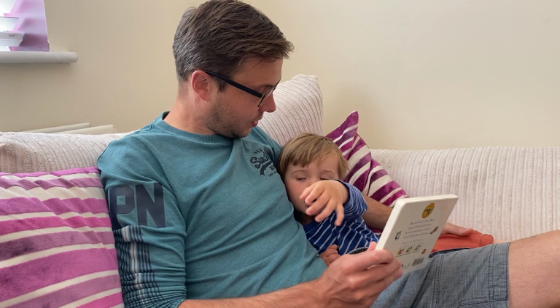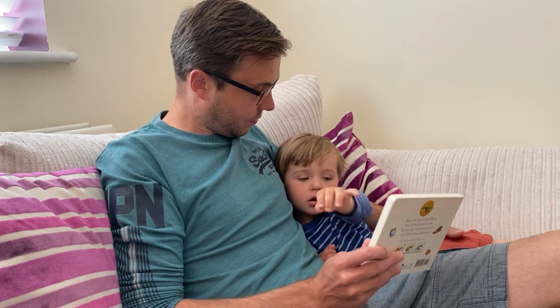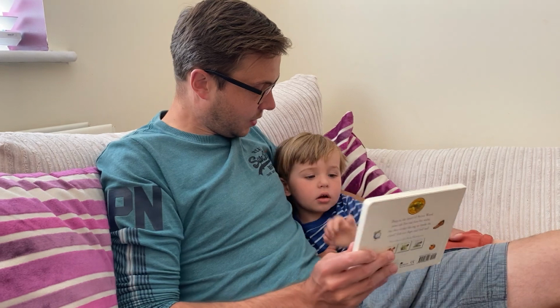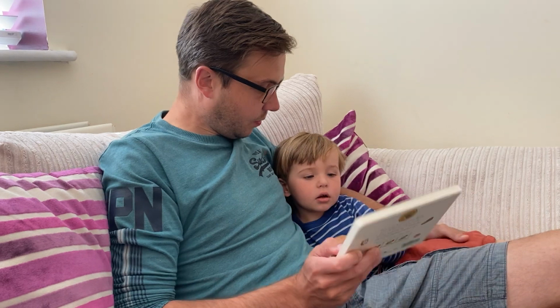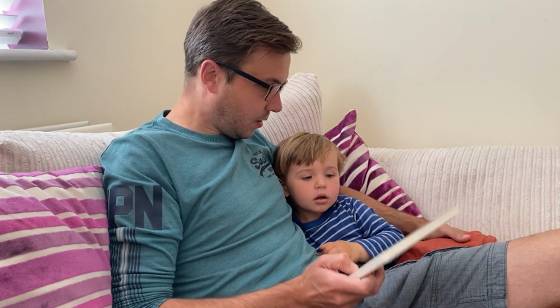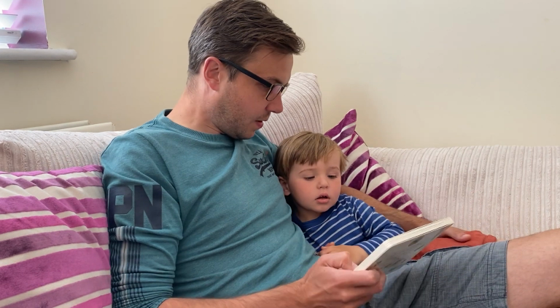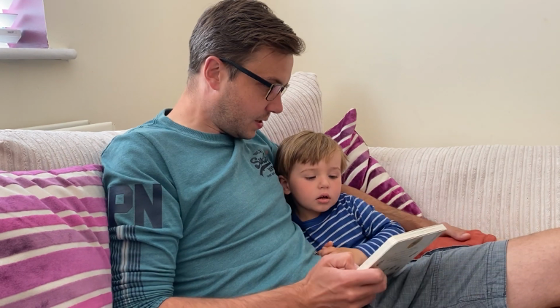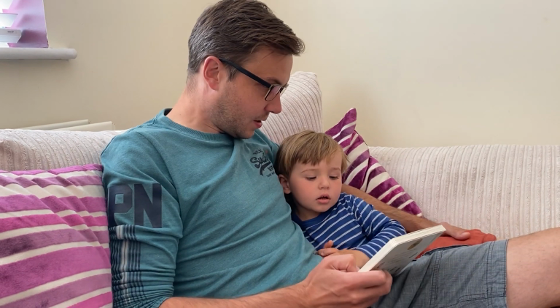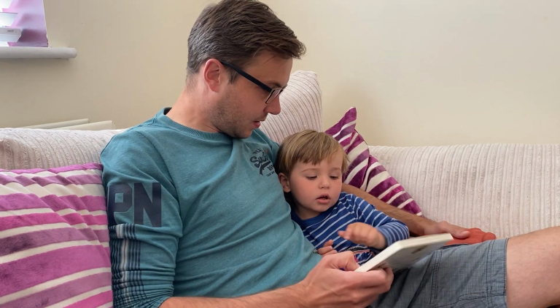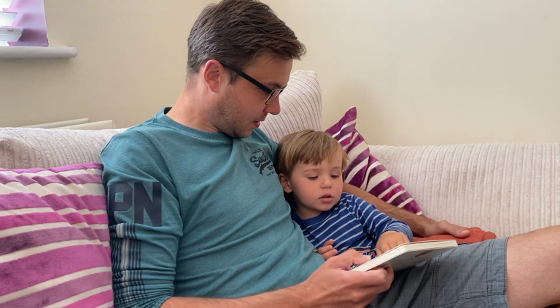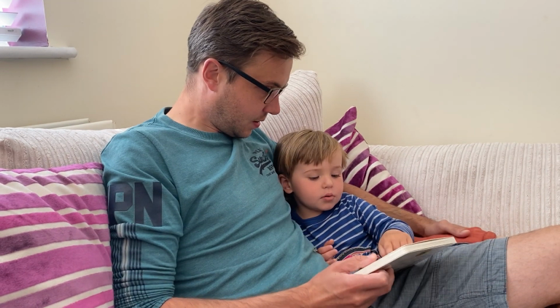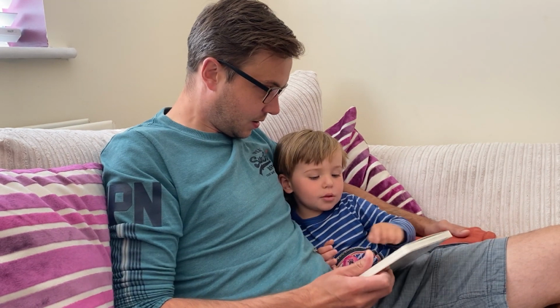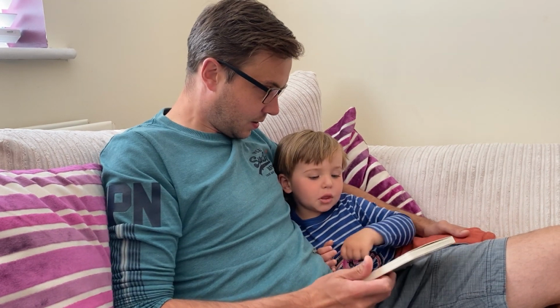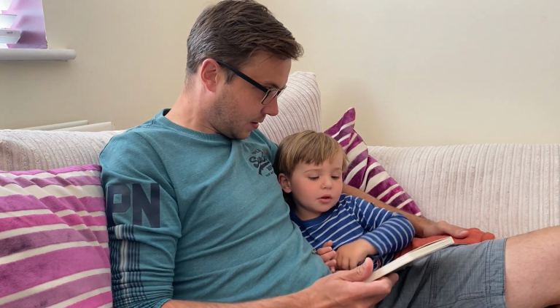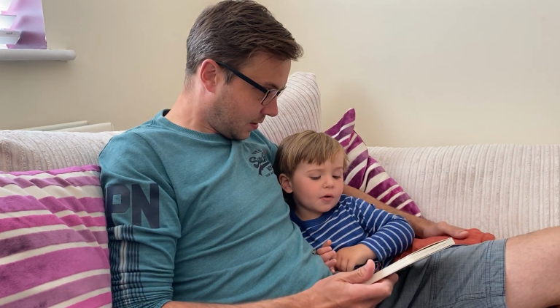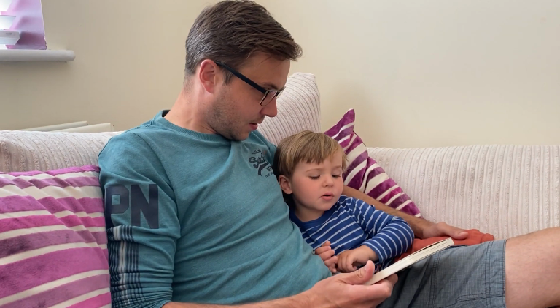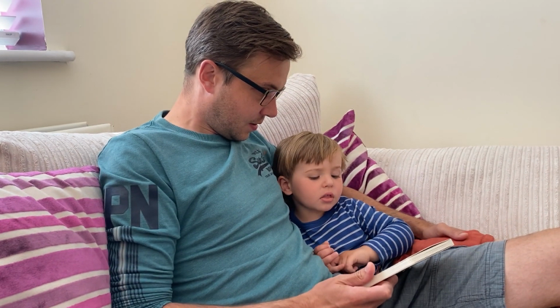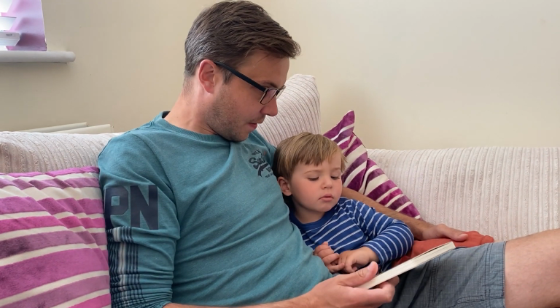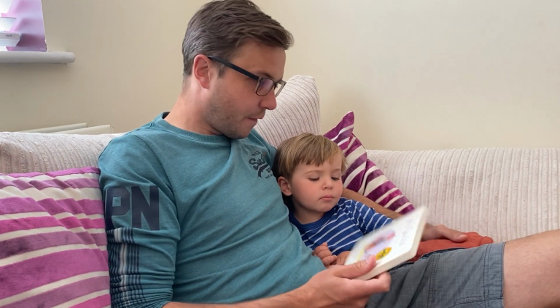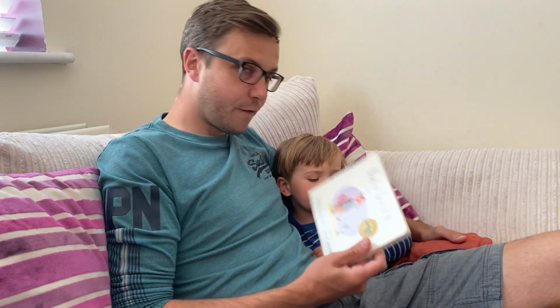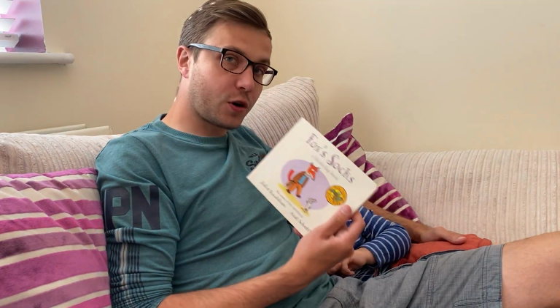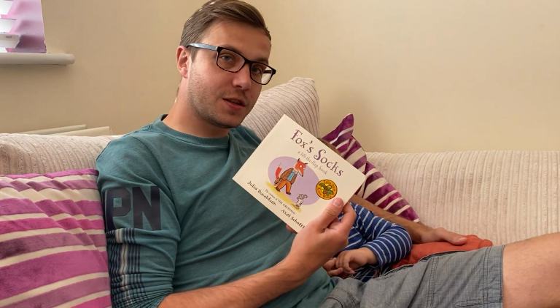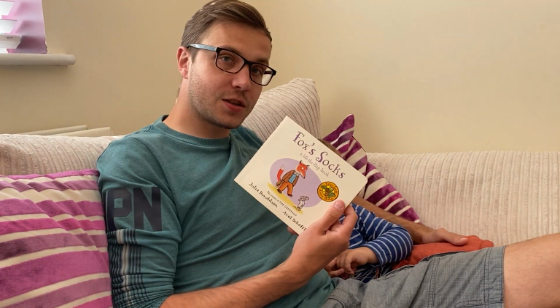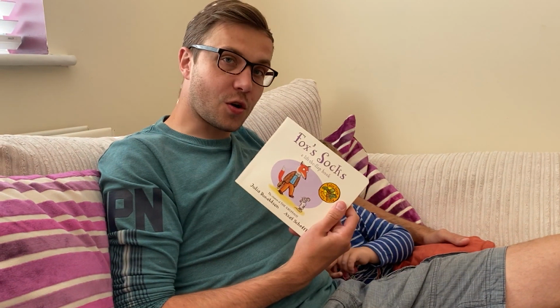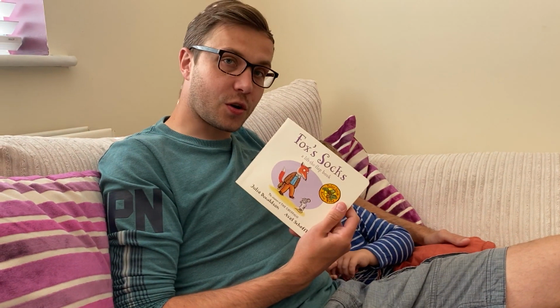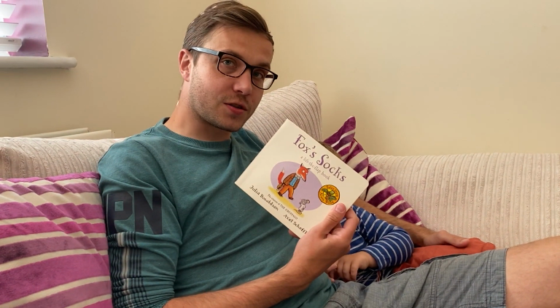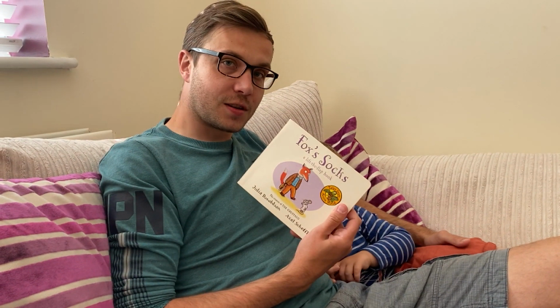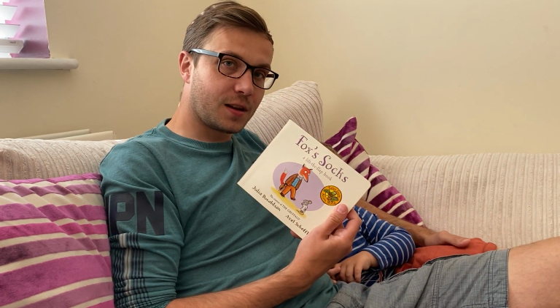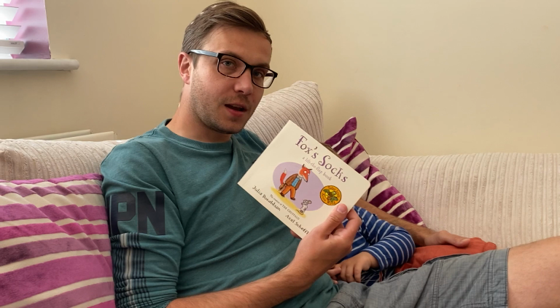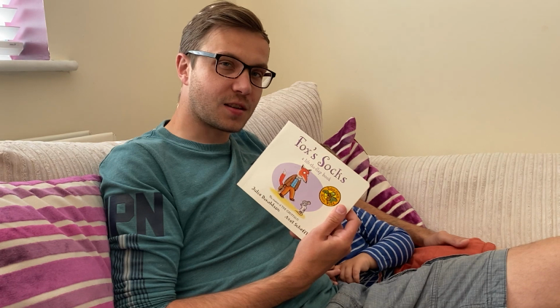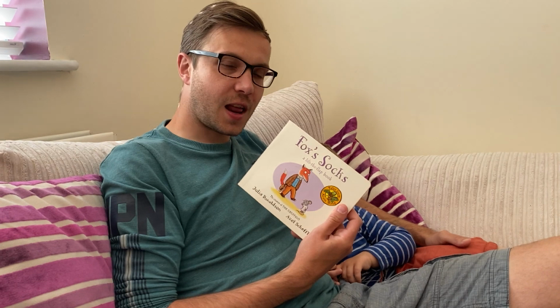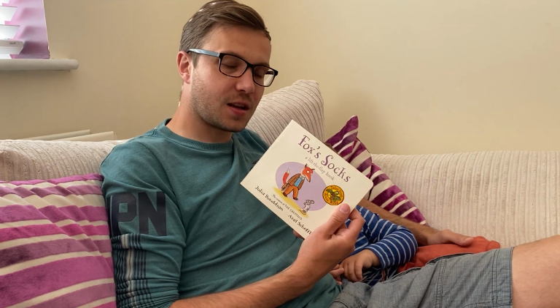We're going to read. What are we going to read? We're going to read Mr. Fox. Fox's Socks. It's a classic.